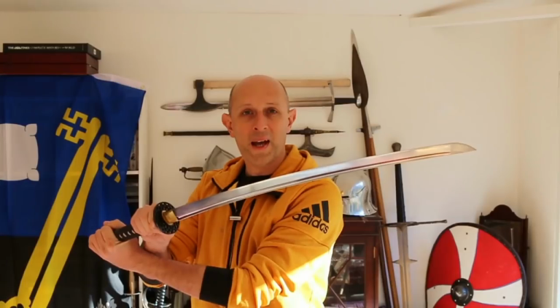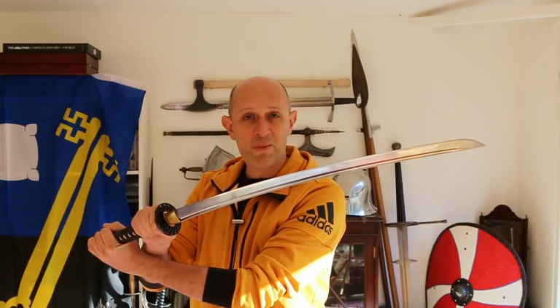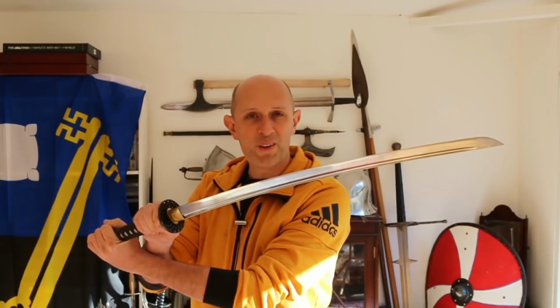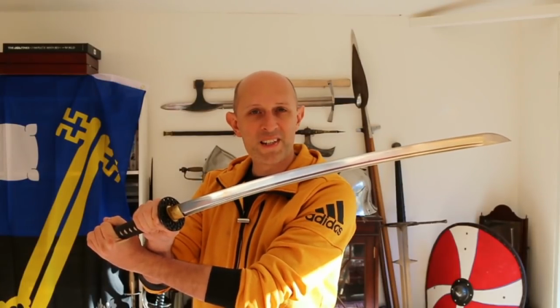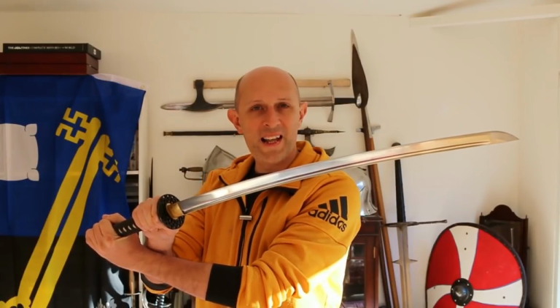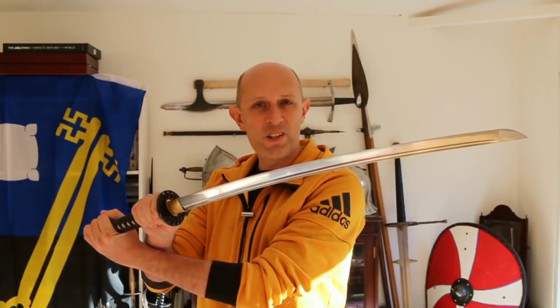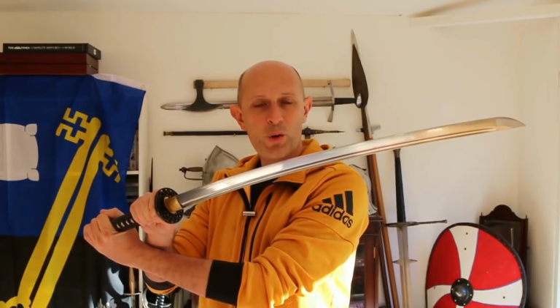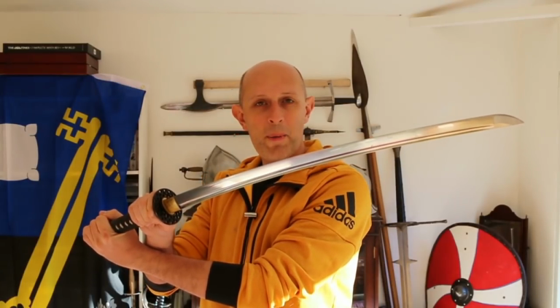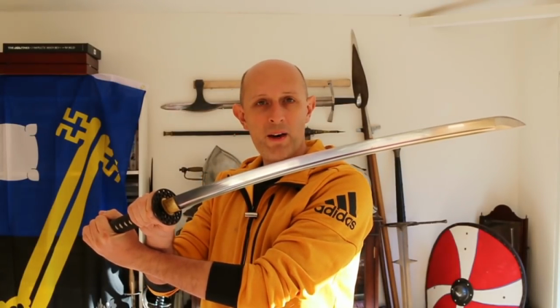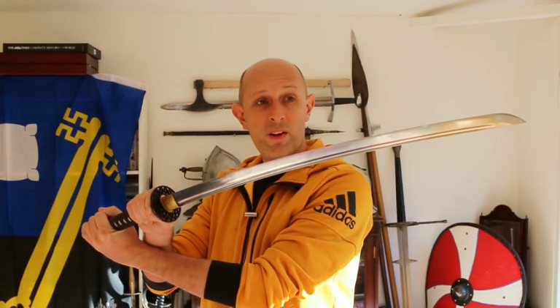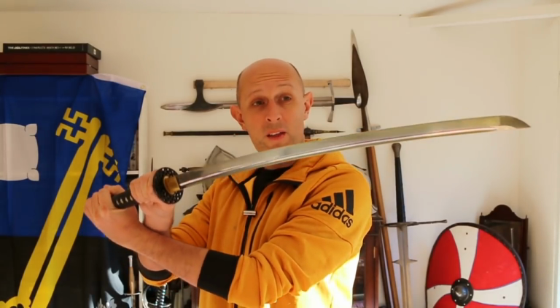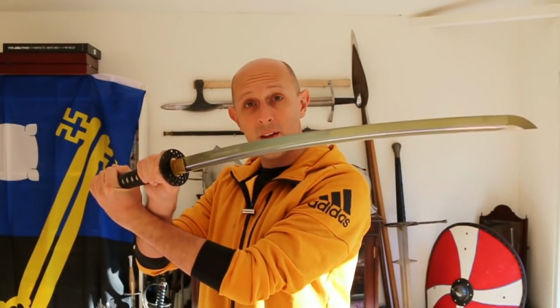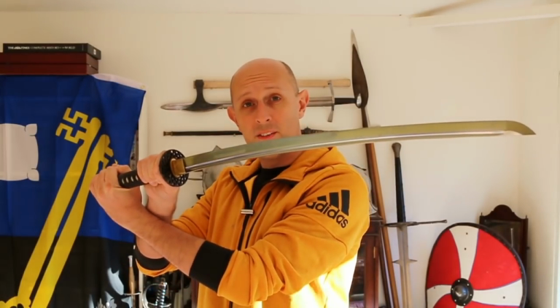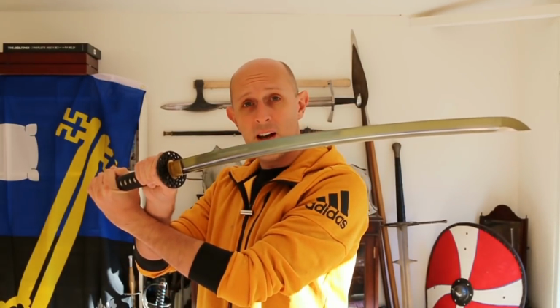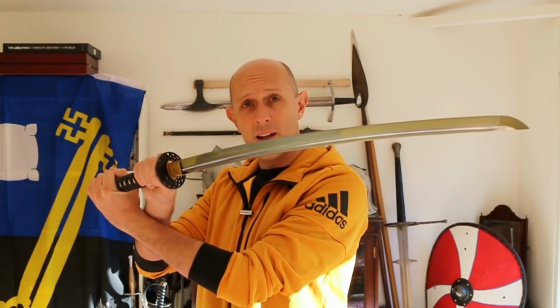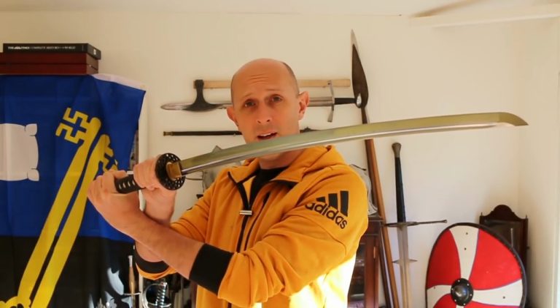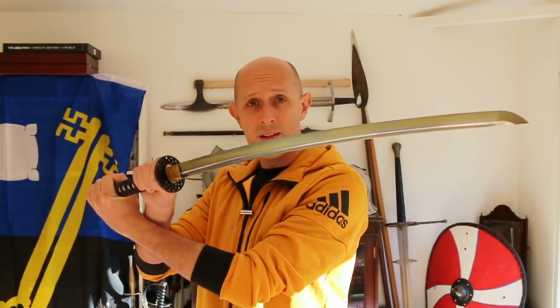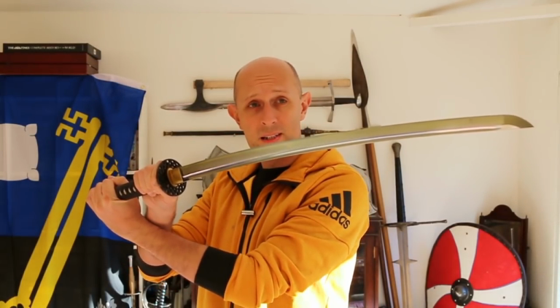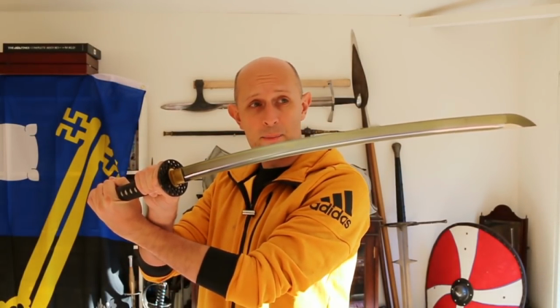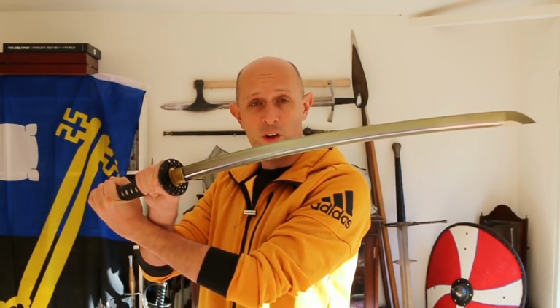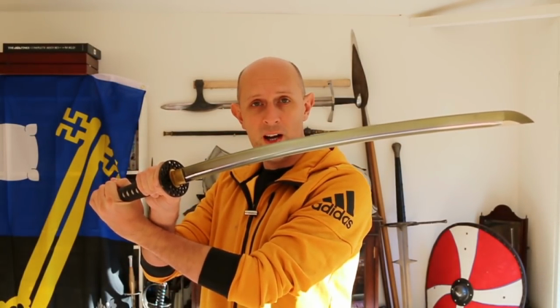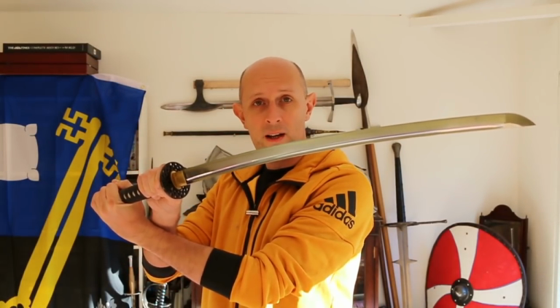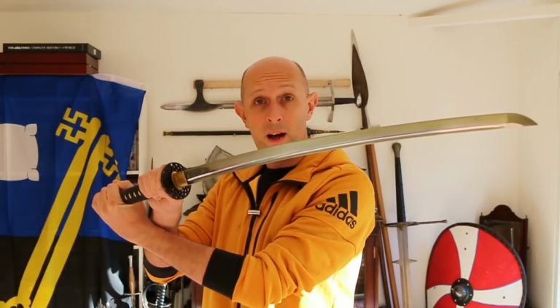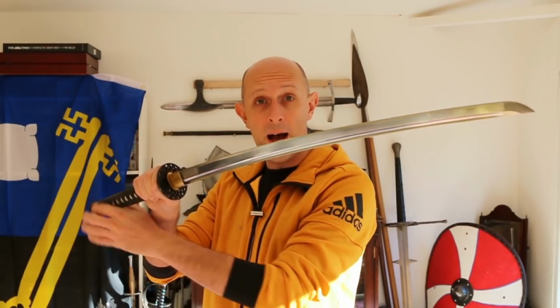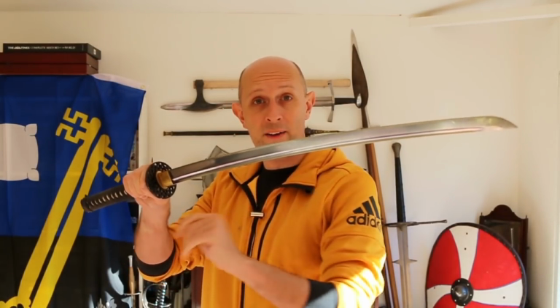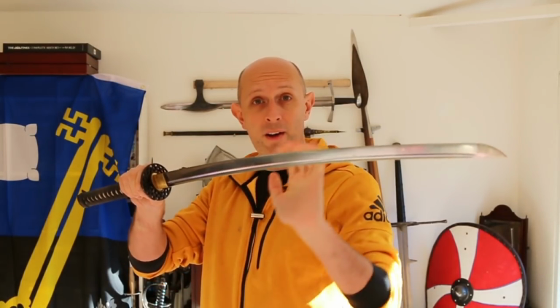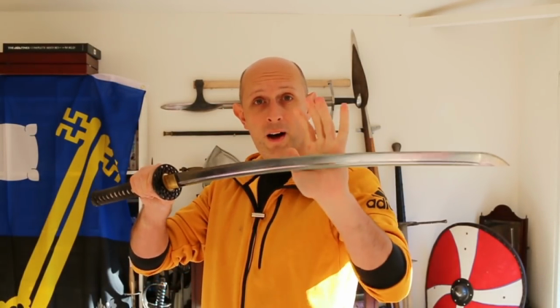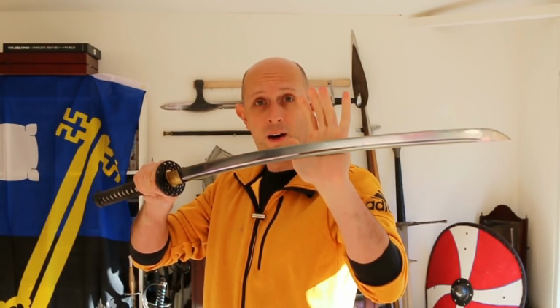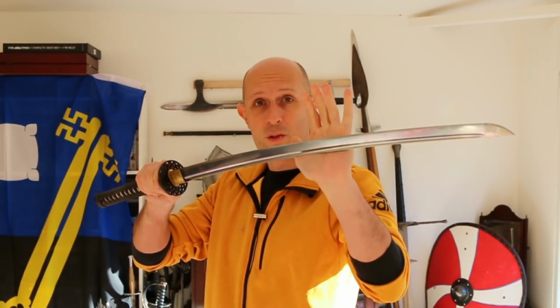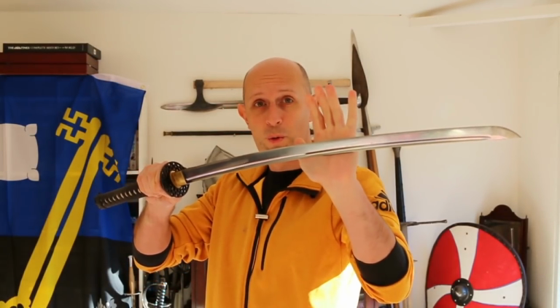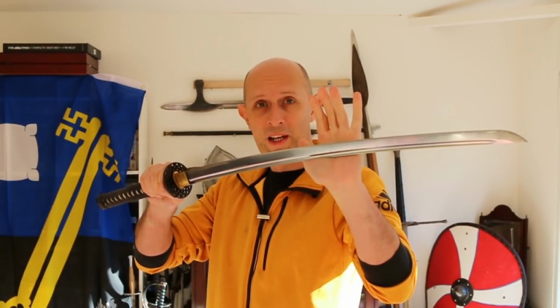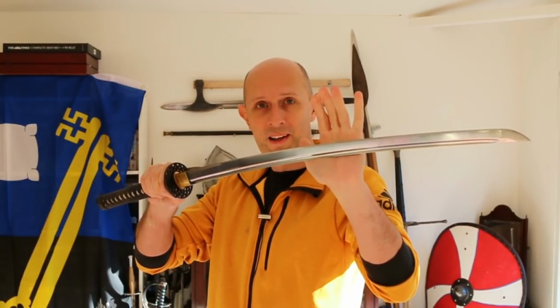Hey folks, let's talk about the katana, samurai, and half-swording.